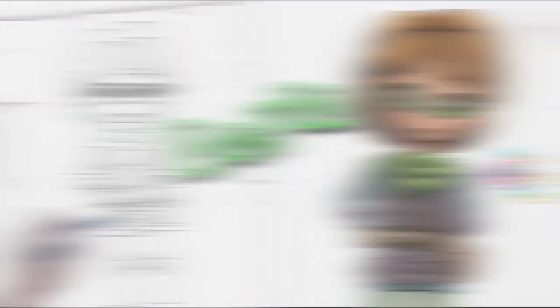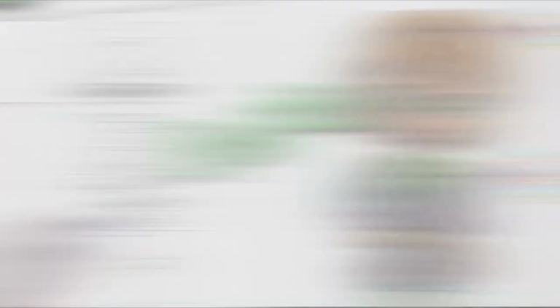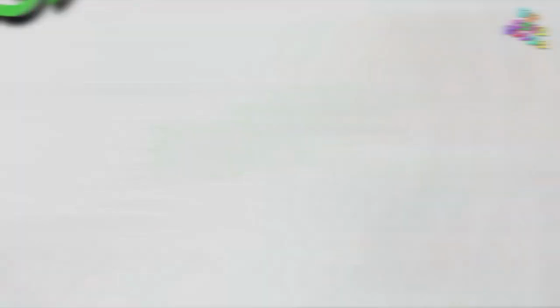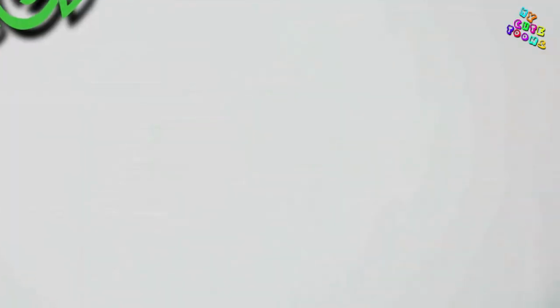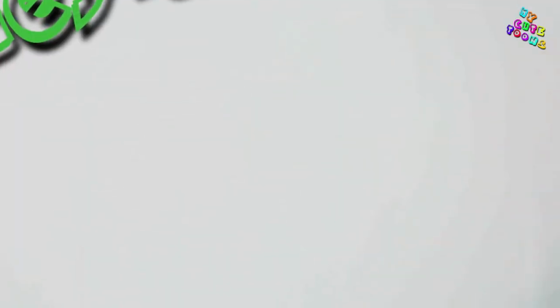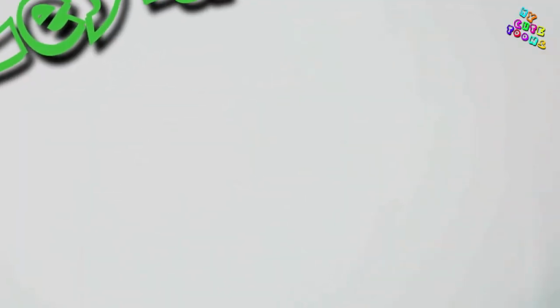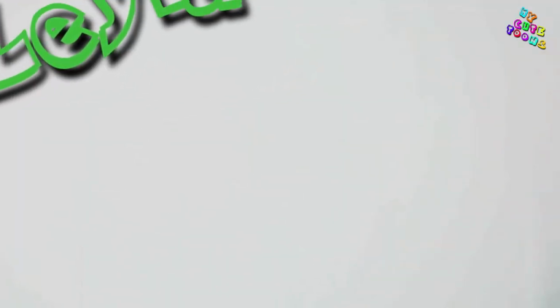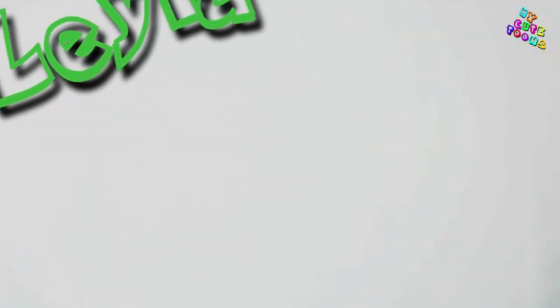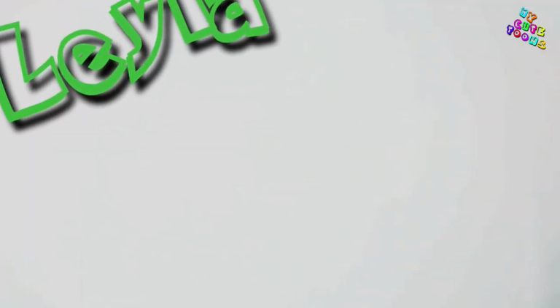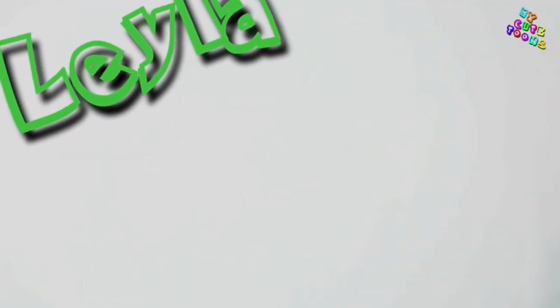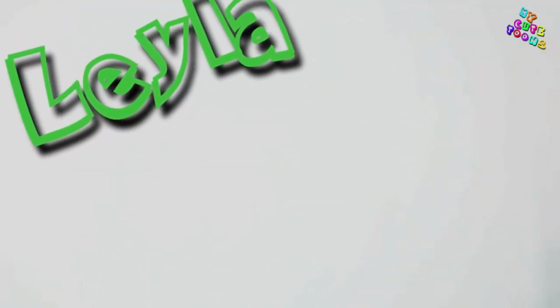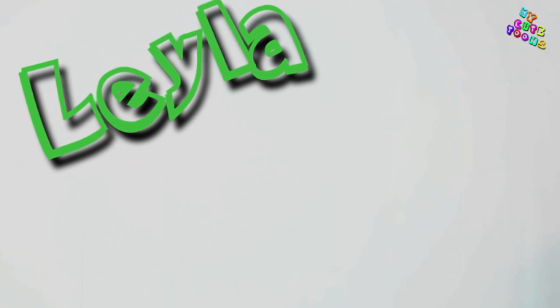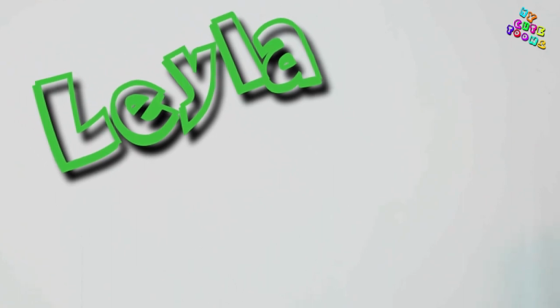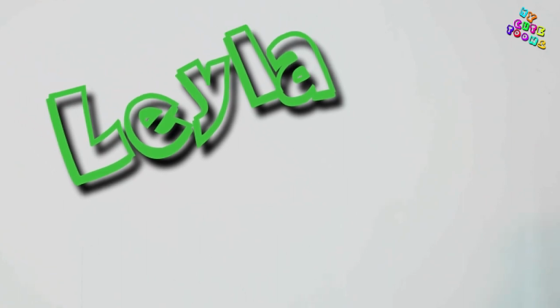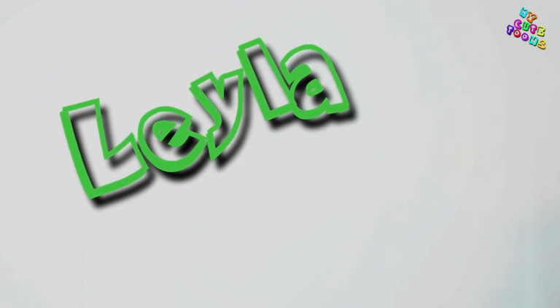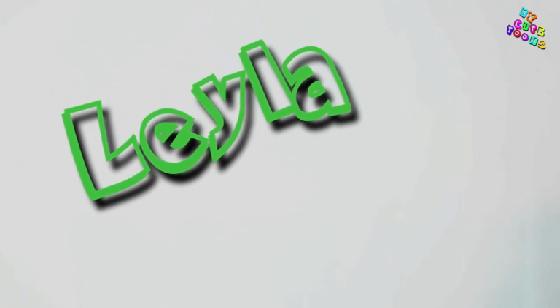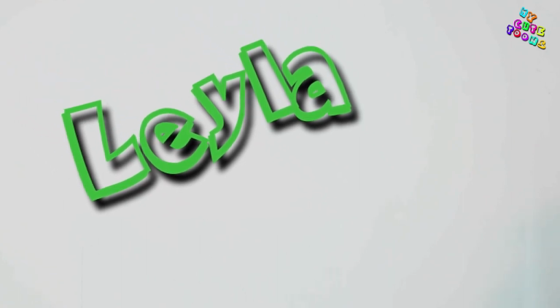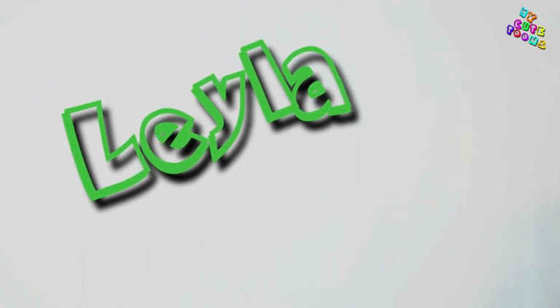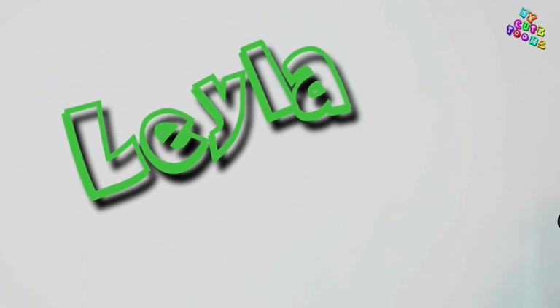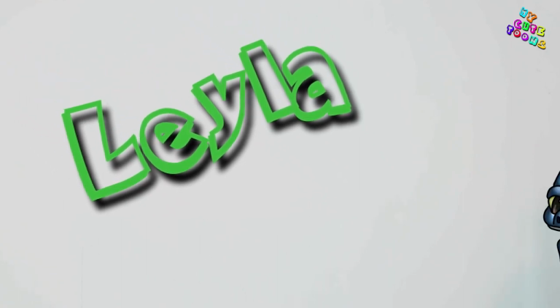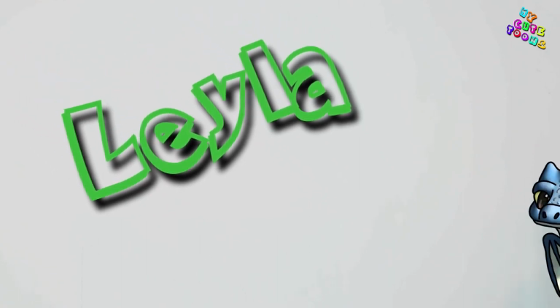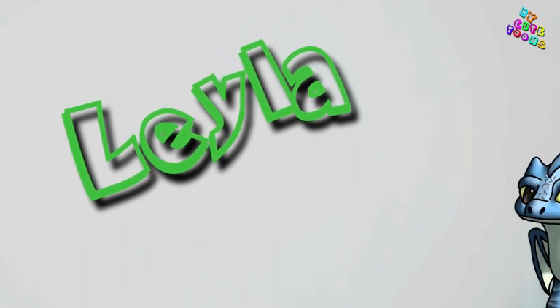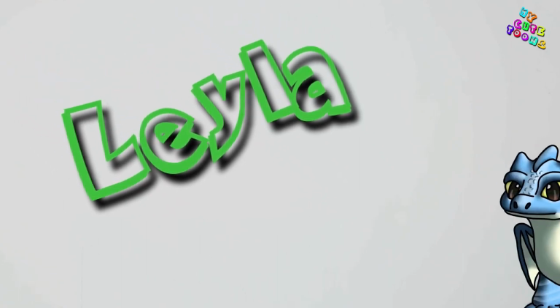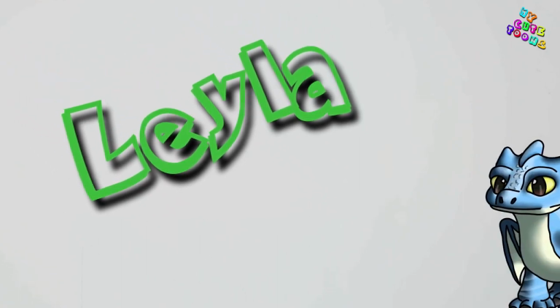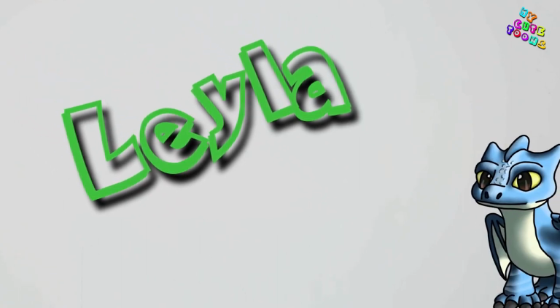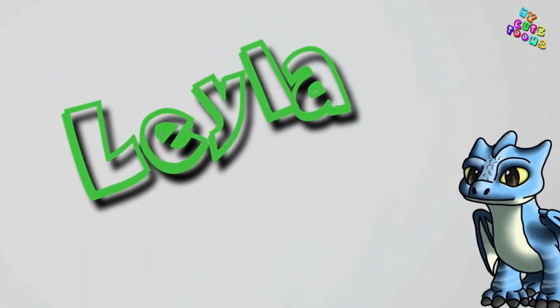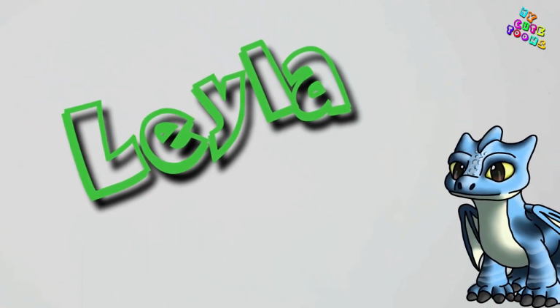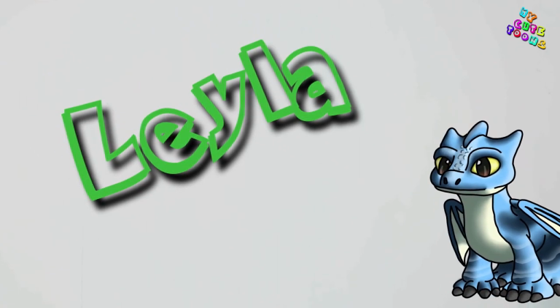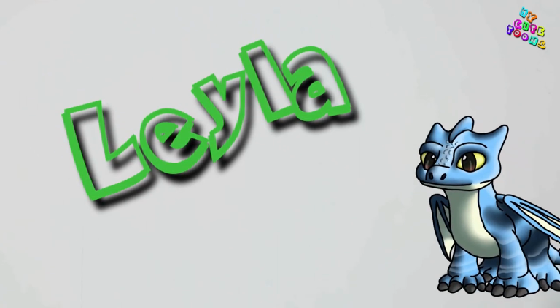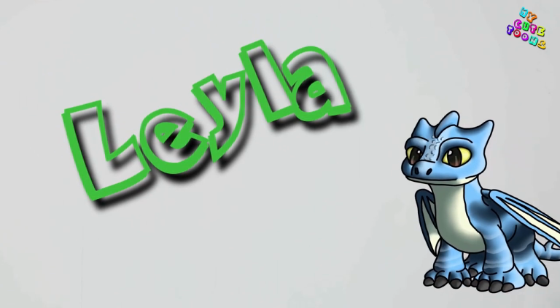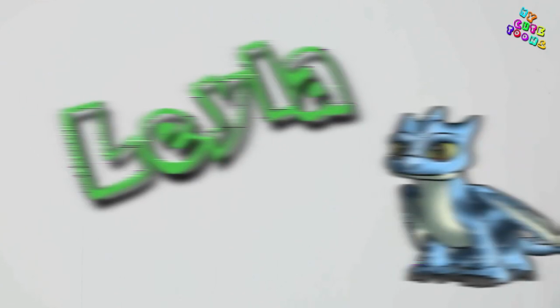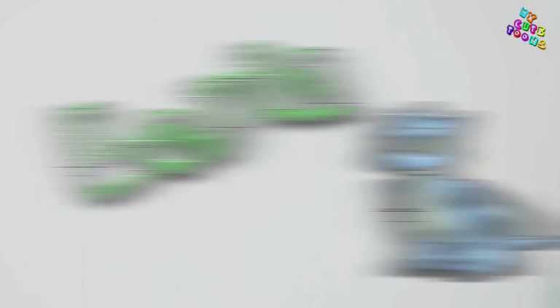Hi, welcome to Mikey Tunes with Chalk. Today we're going to draw Layla. So get your marker and follow along with me.